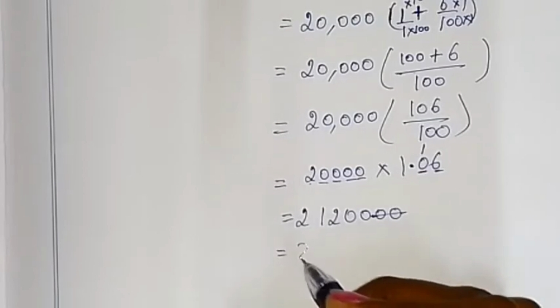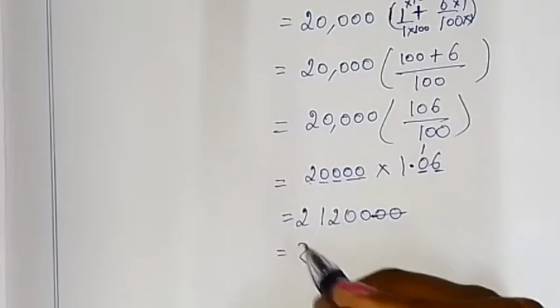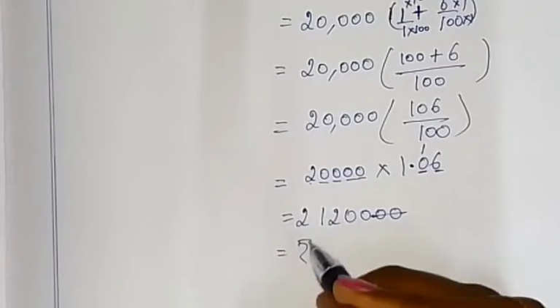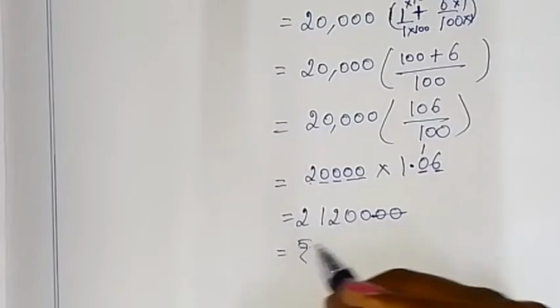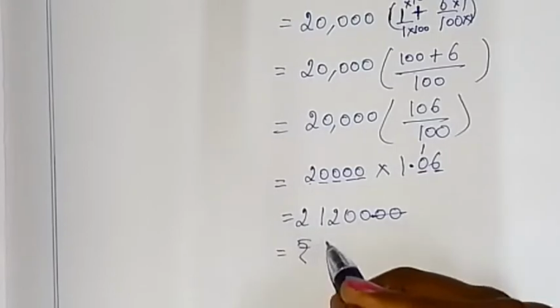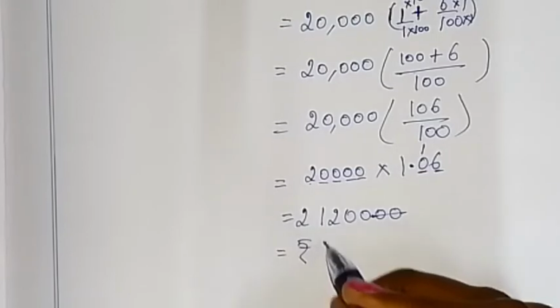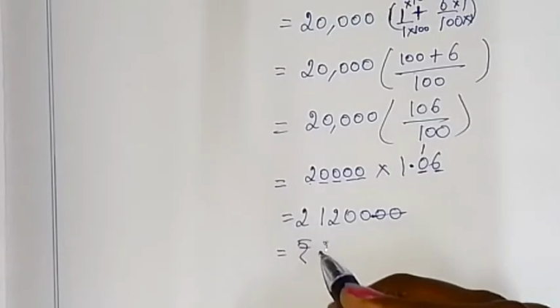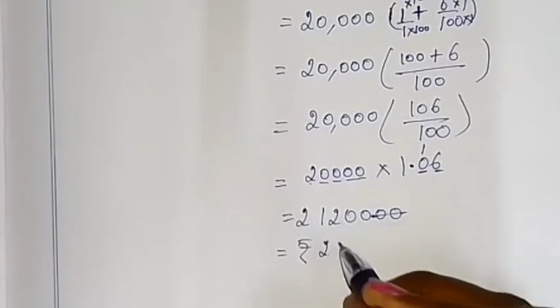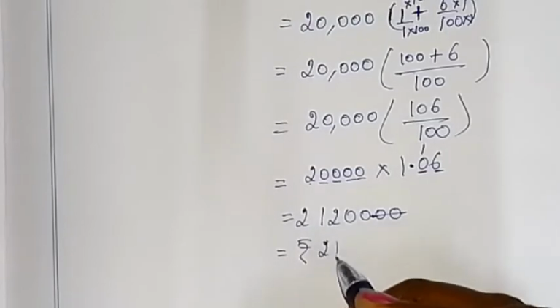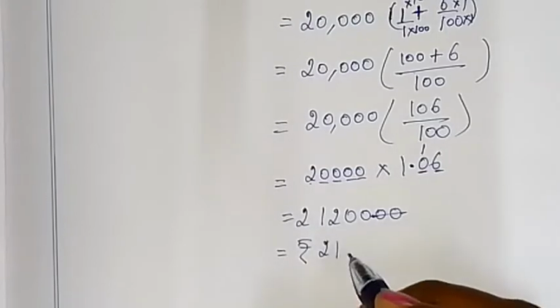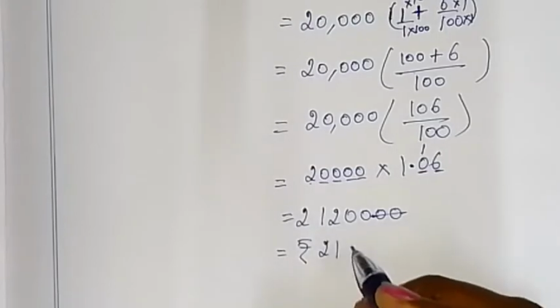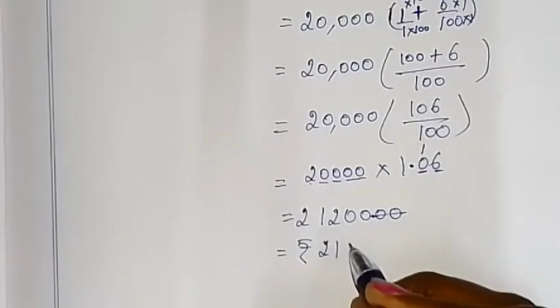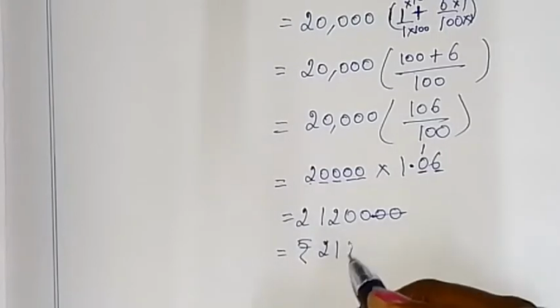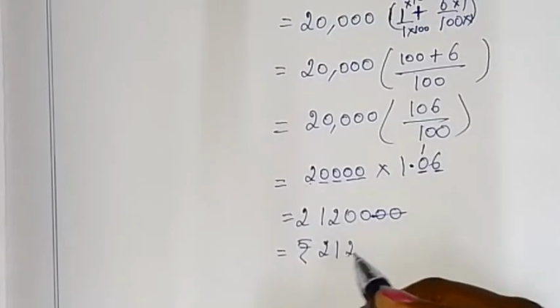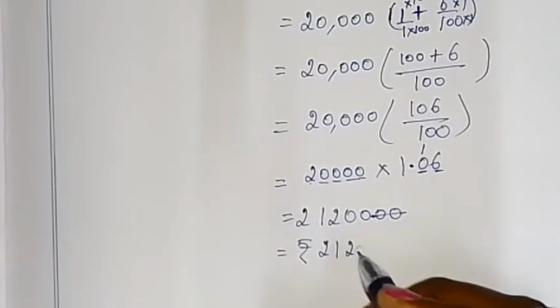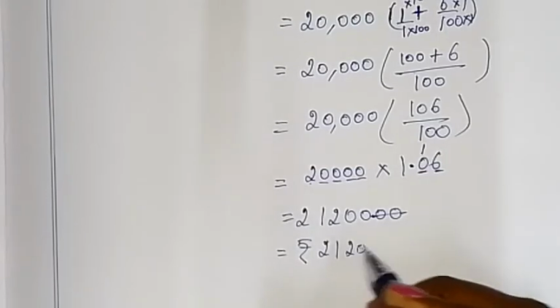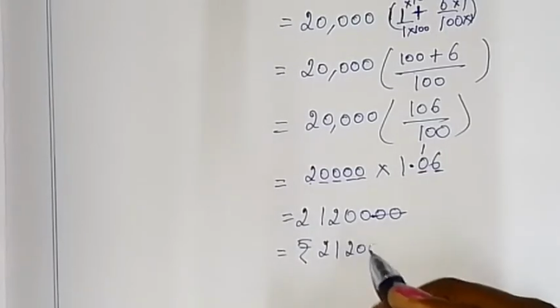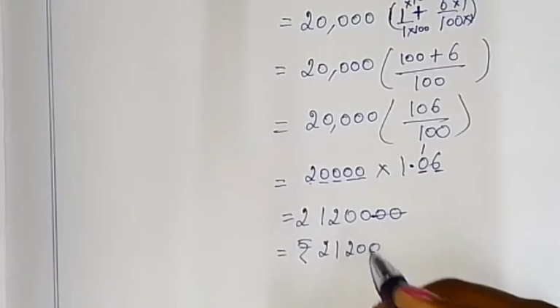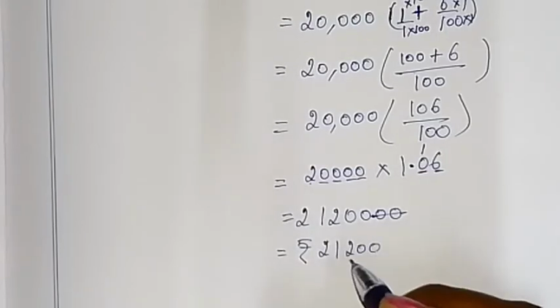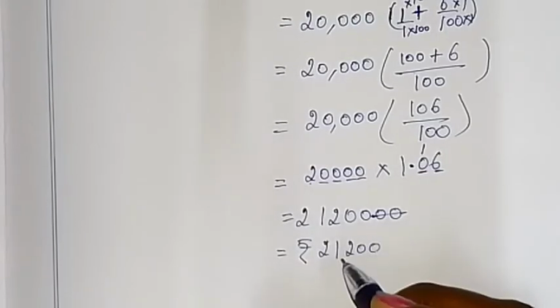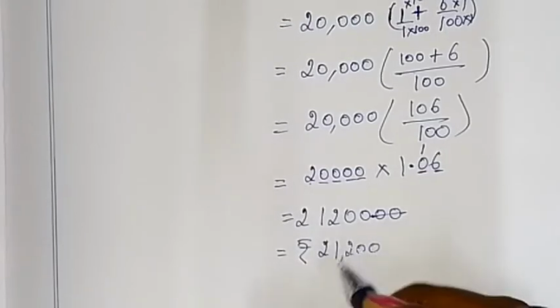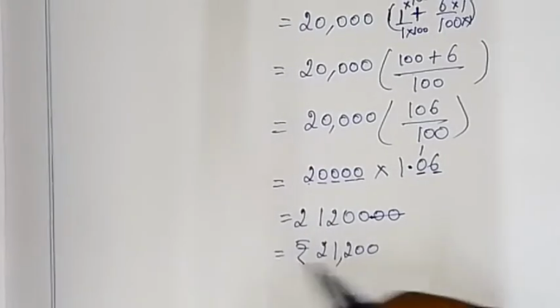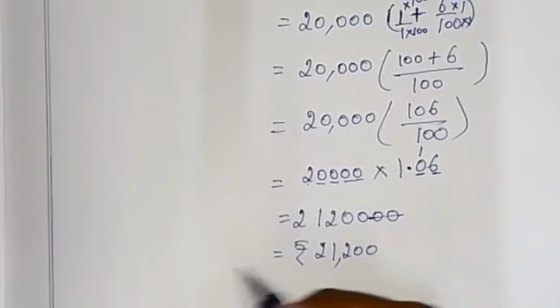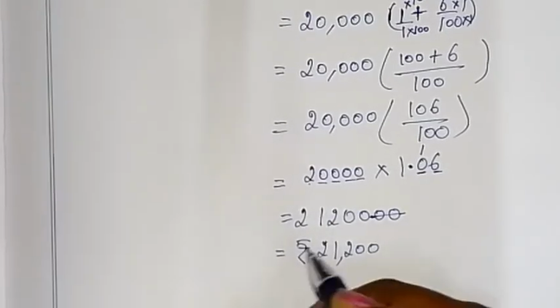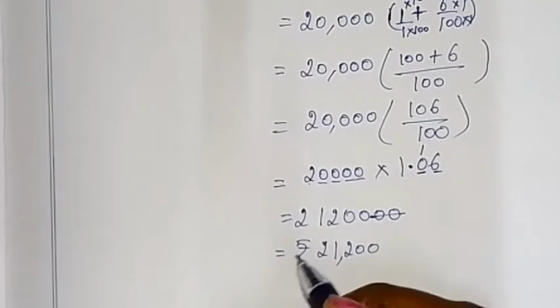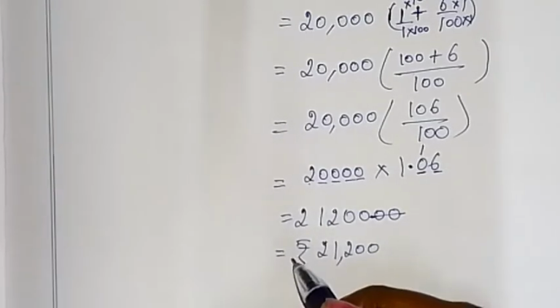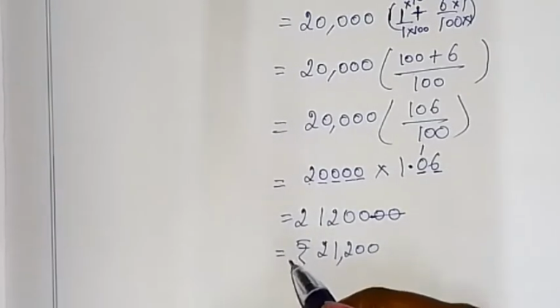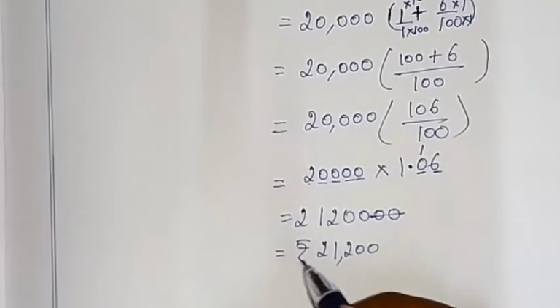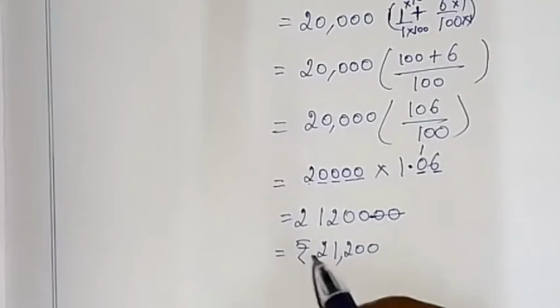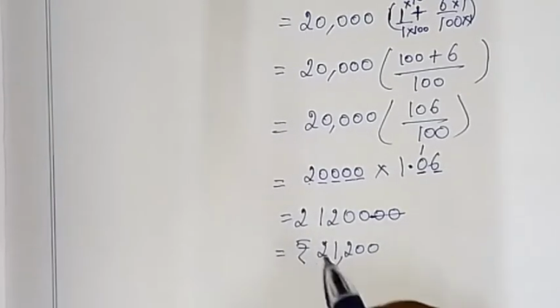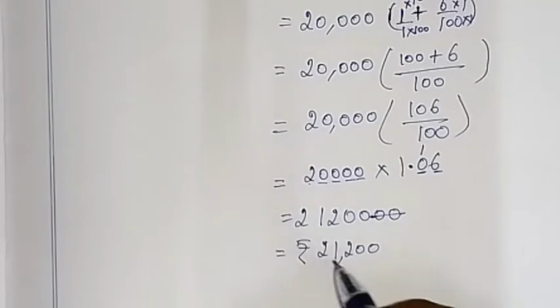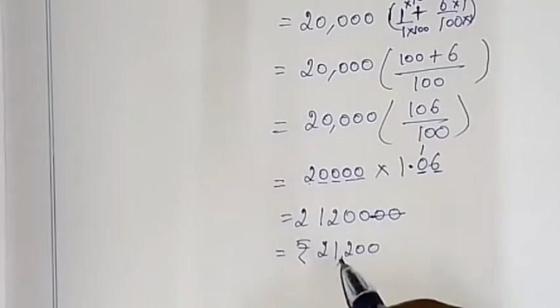The salary in the second year is 21,200 rupees.